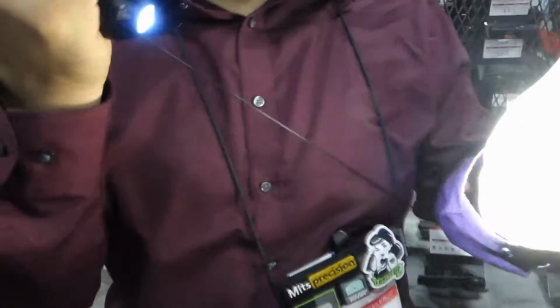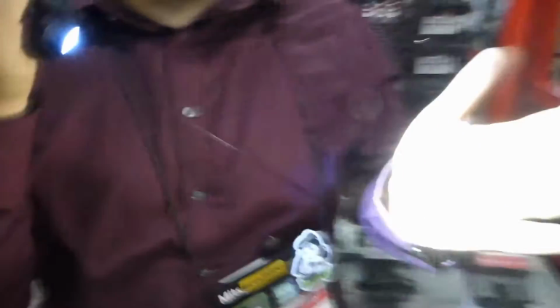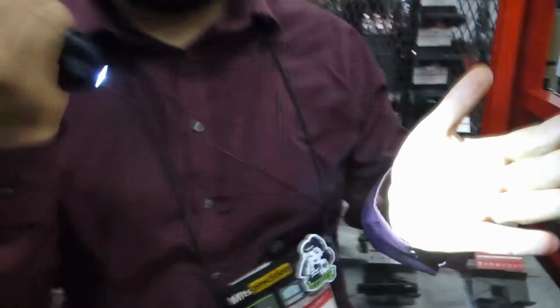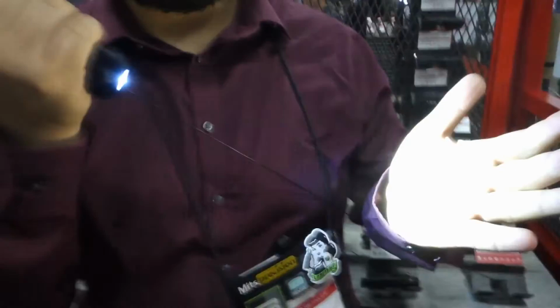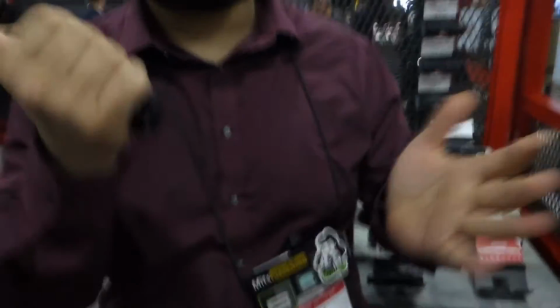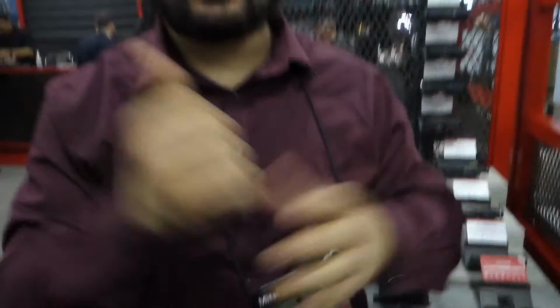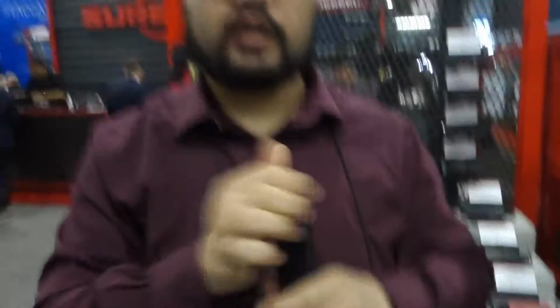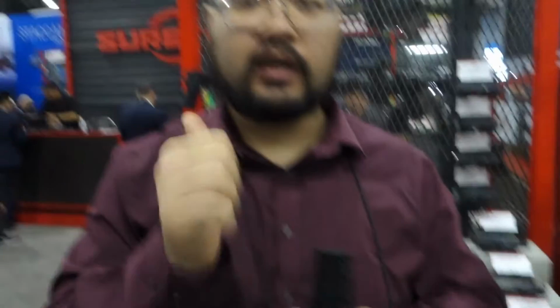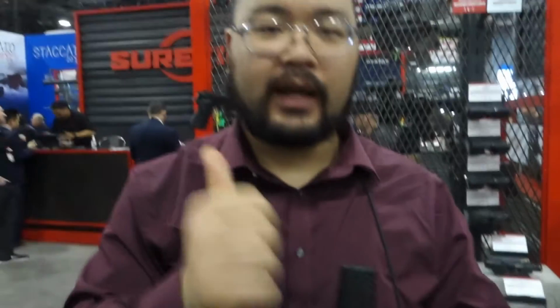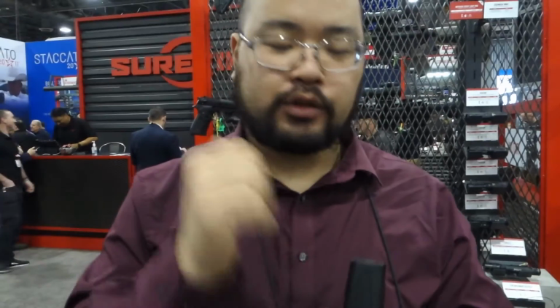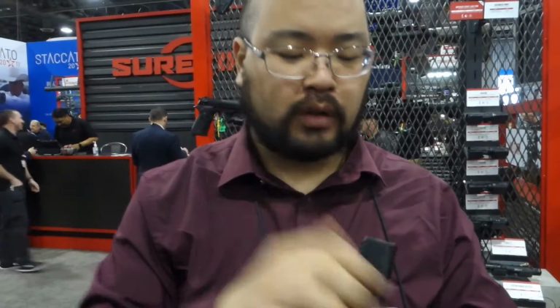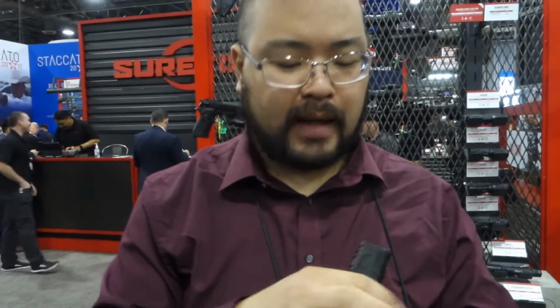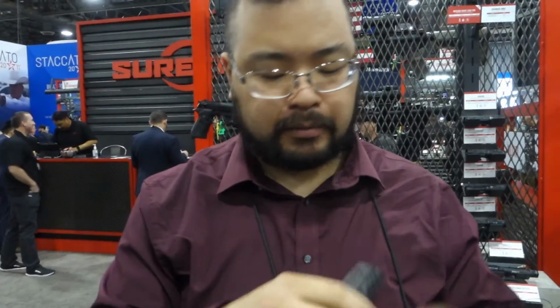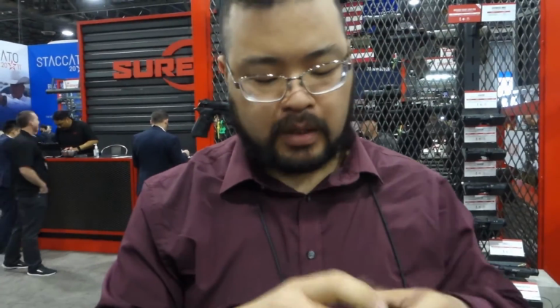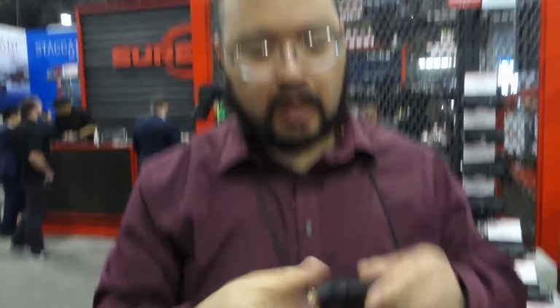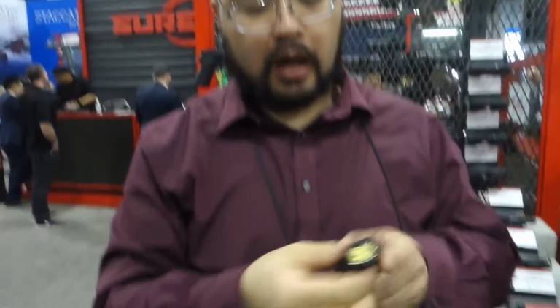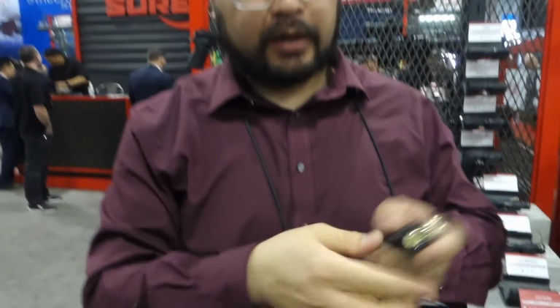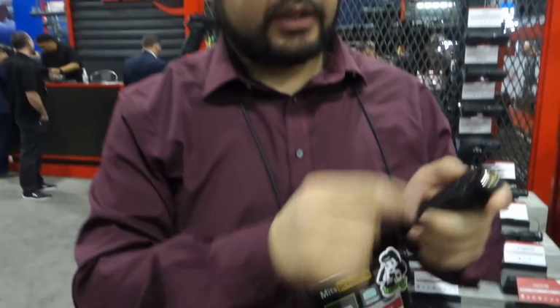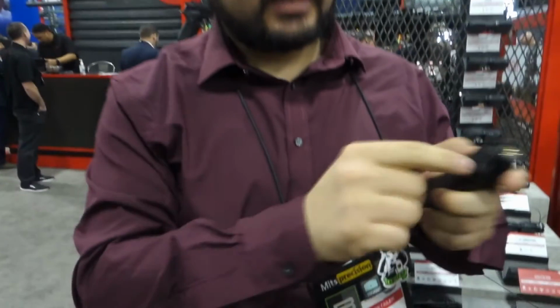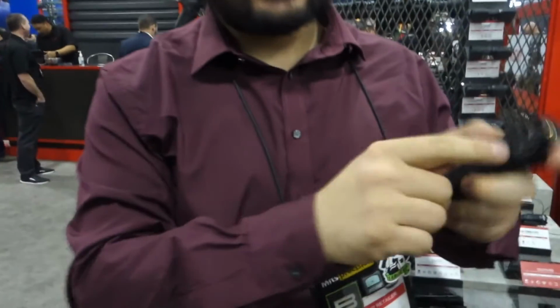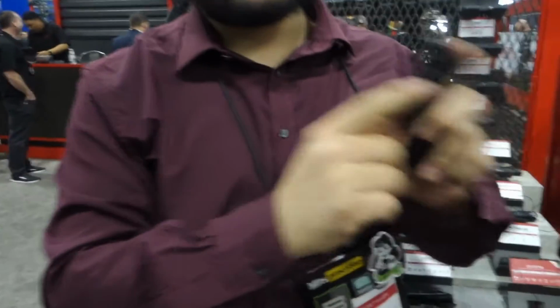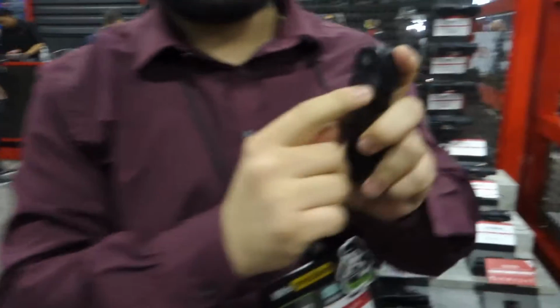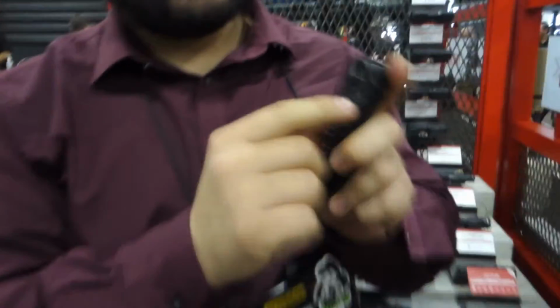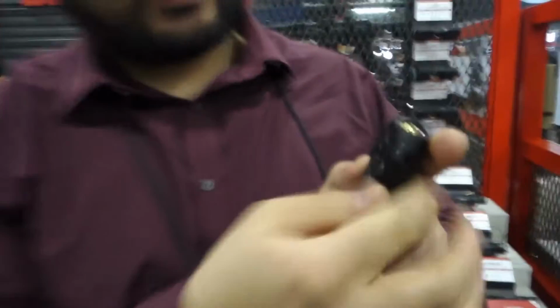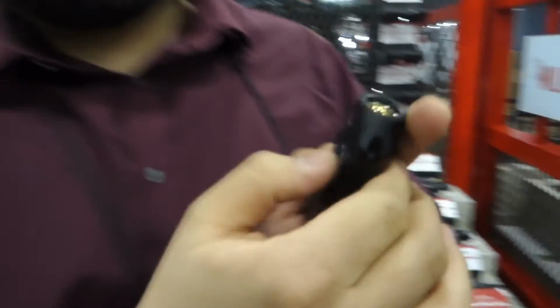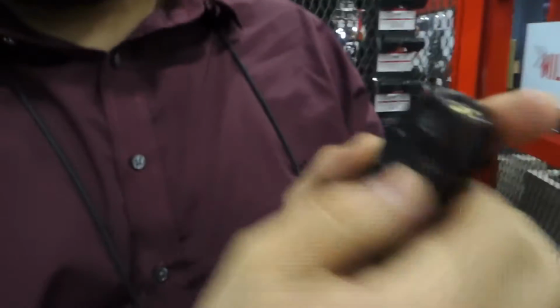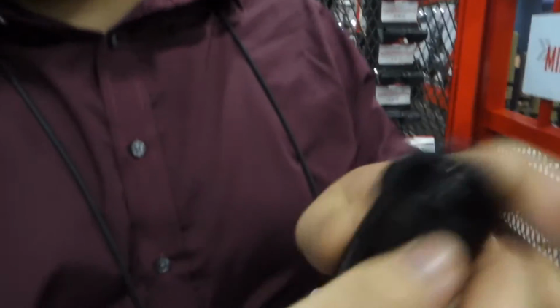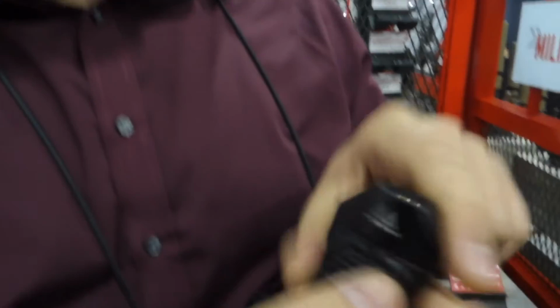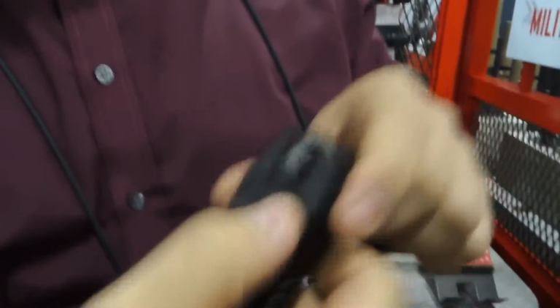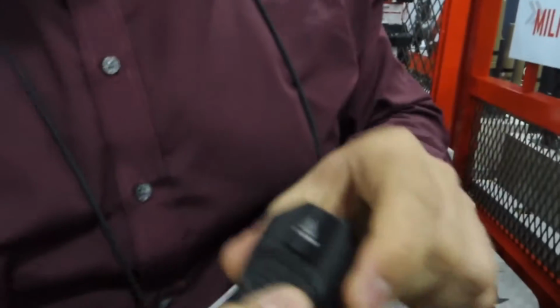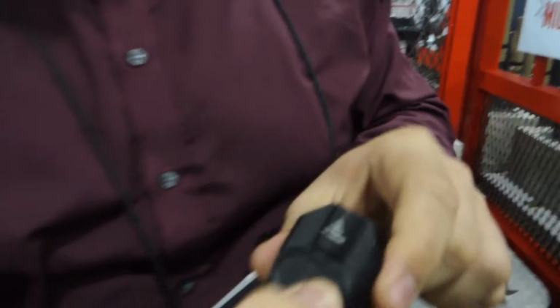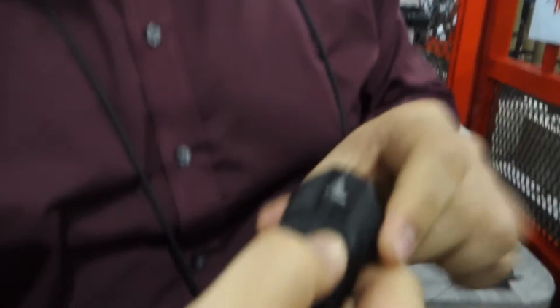You've got the strobe on the third click — you just hold it down. You can change the settings as well, and you've got the constant on.